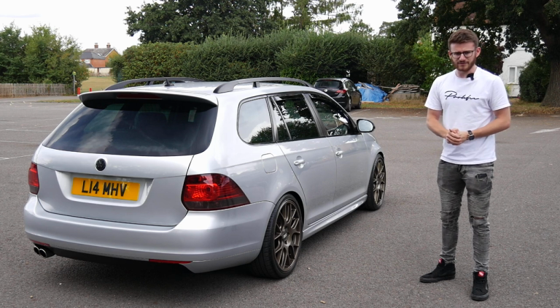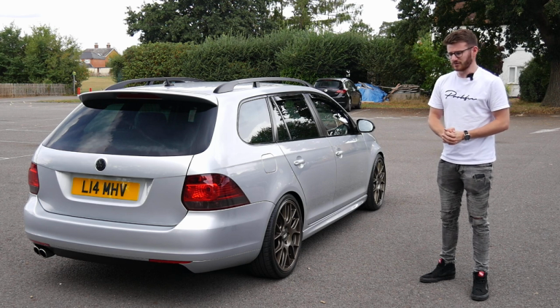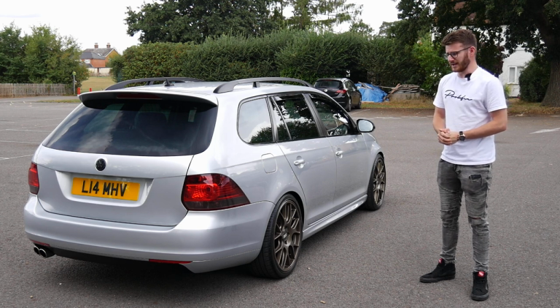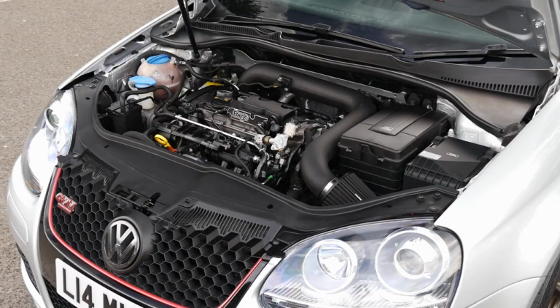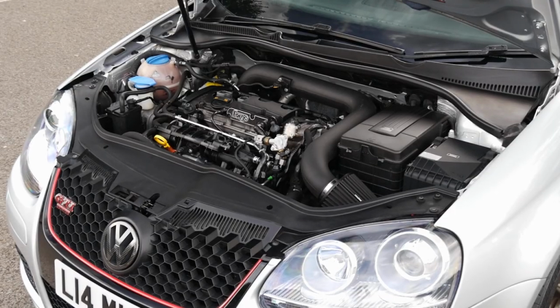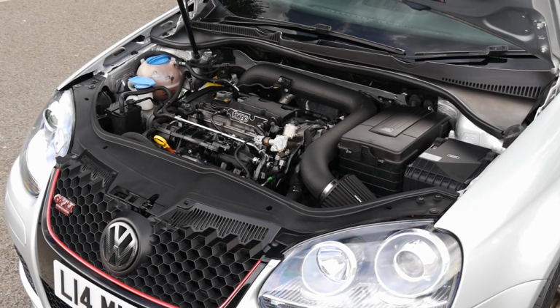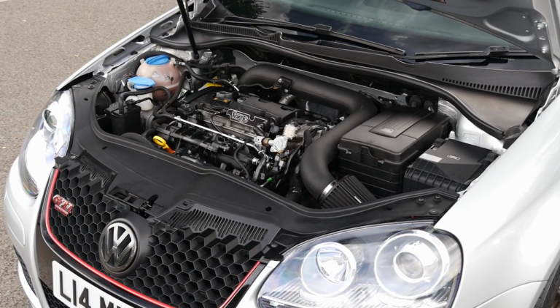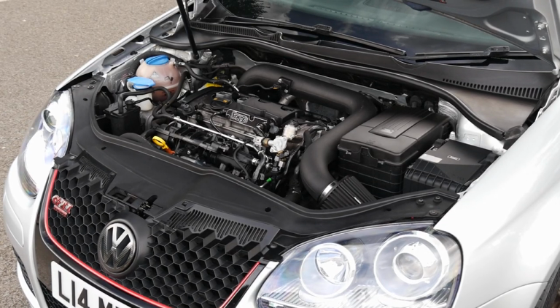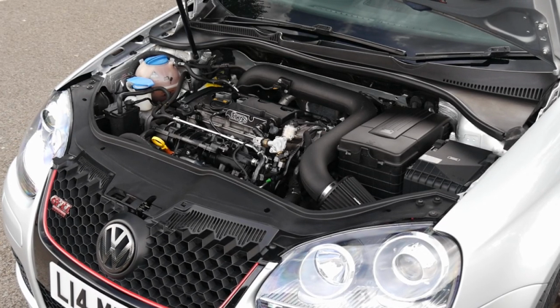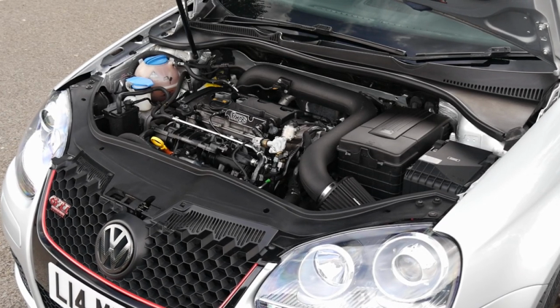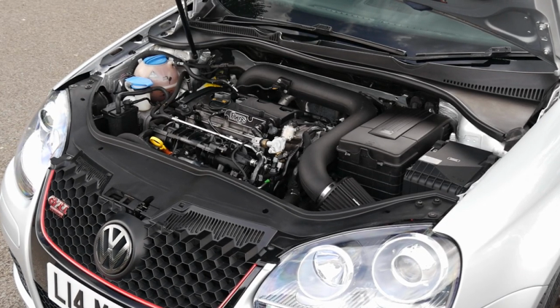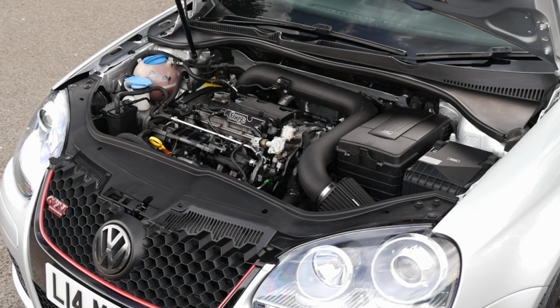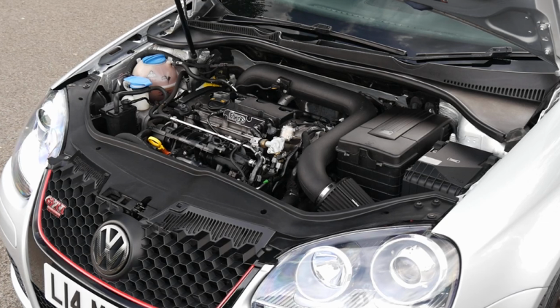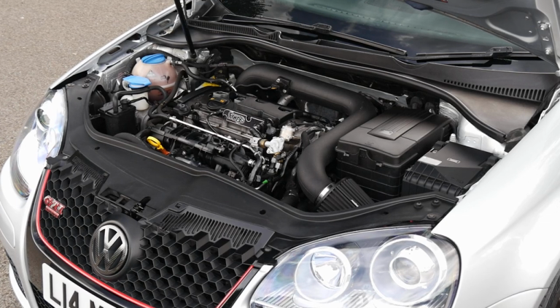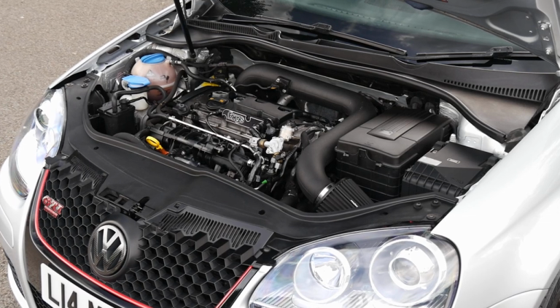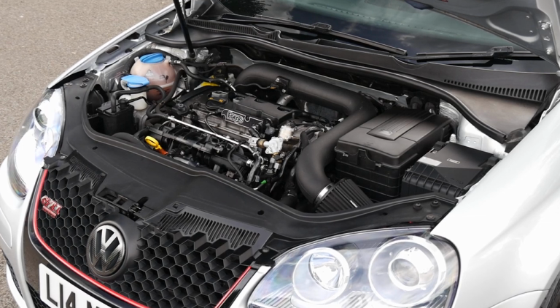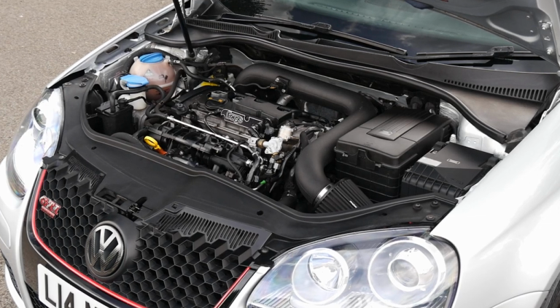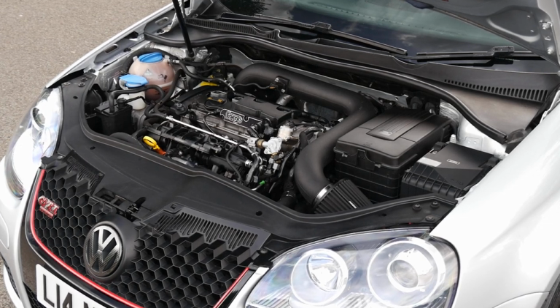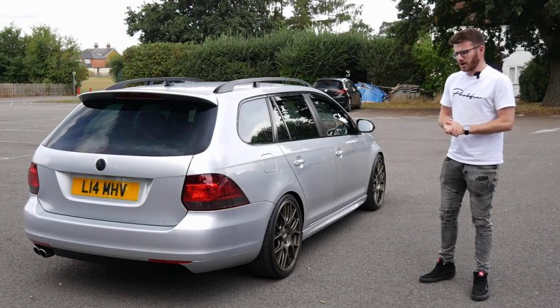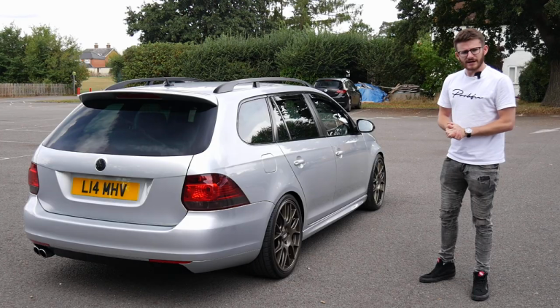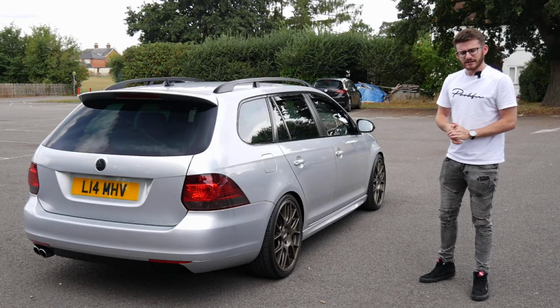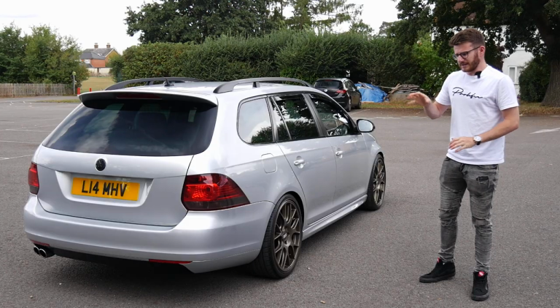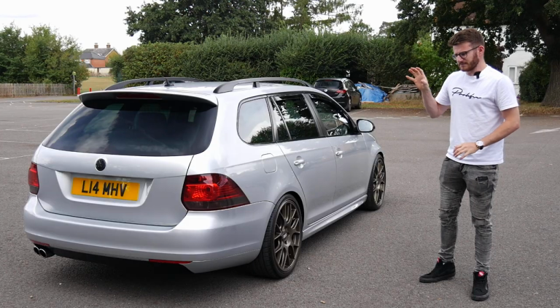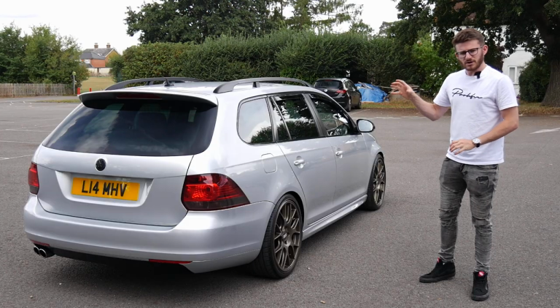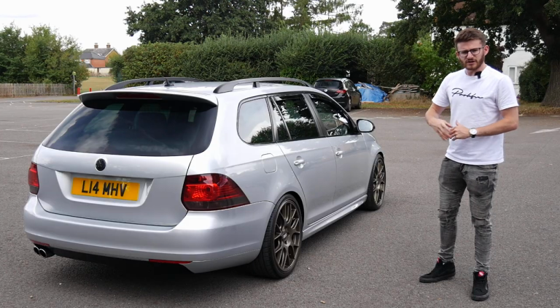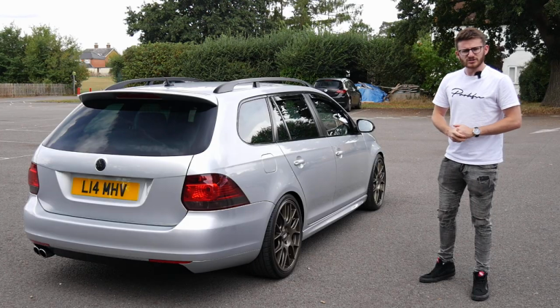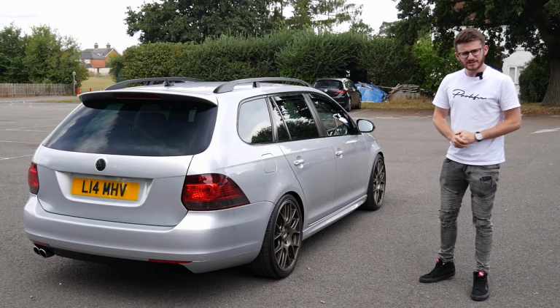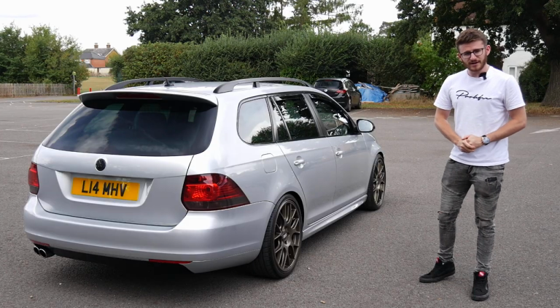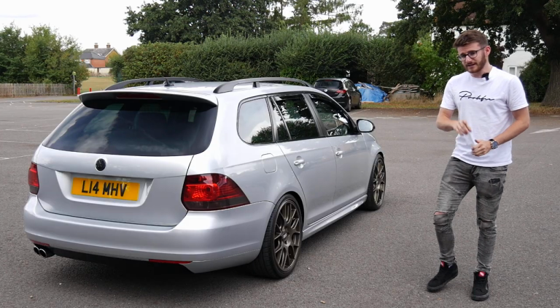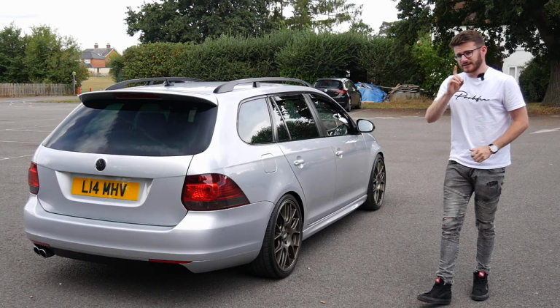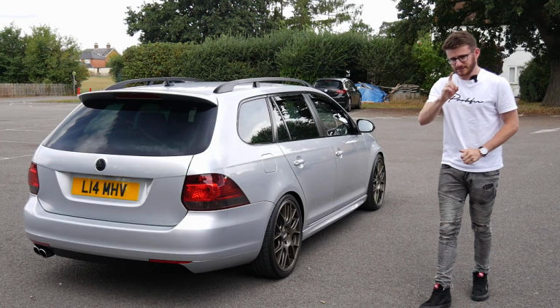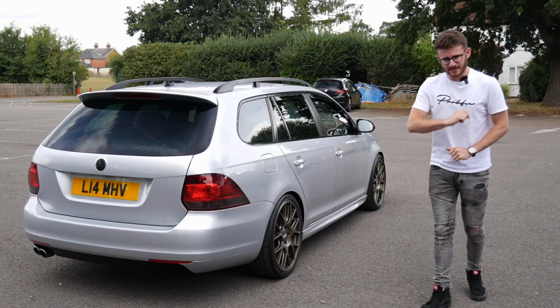Here in the UK, but like I said we'll introduce you to Liam, have a walk around the car before going out in this Mark 5 GTI estate.